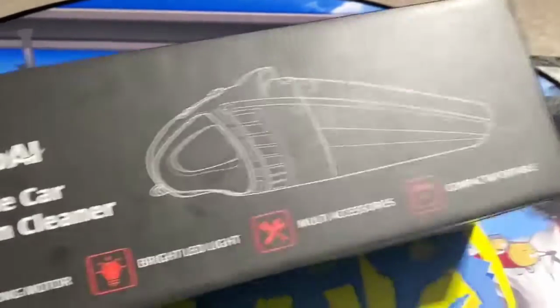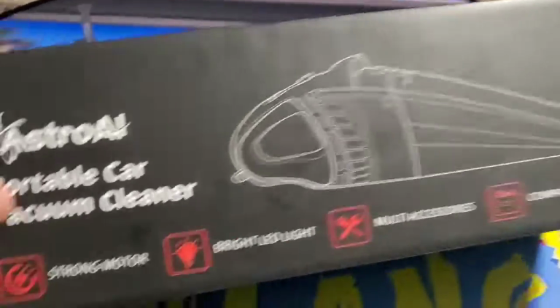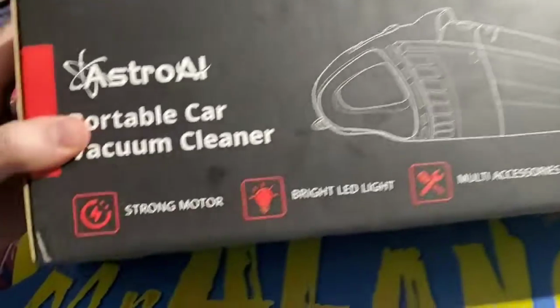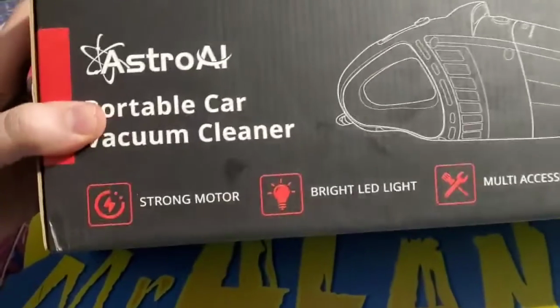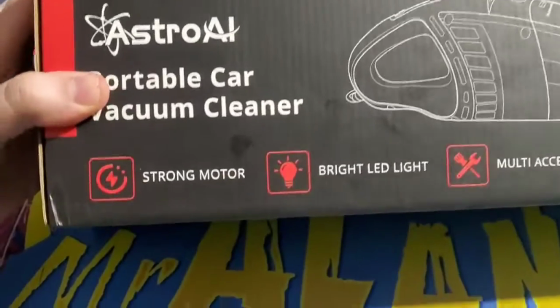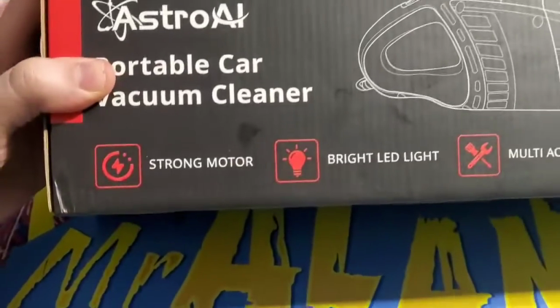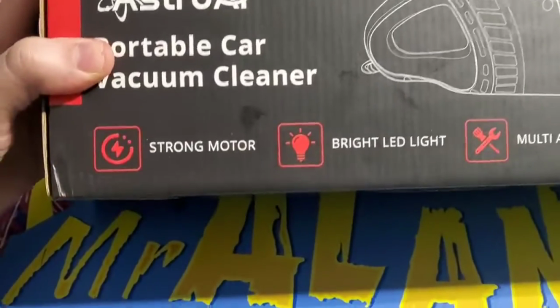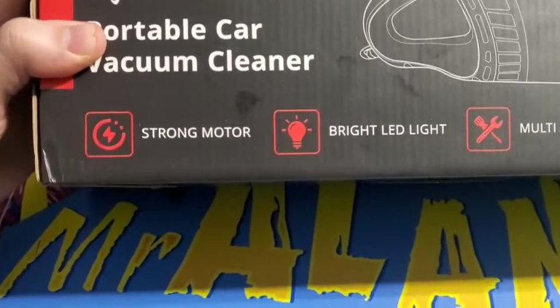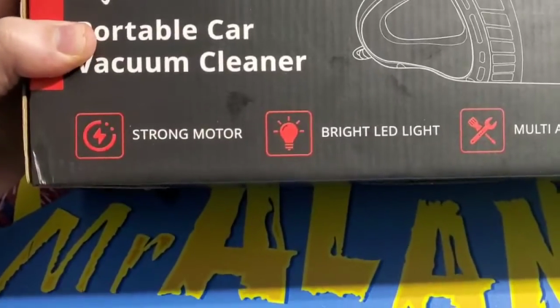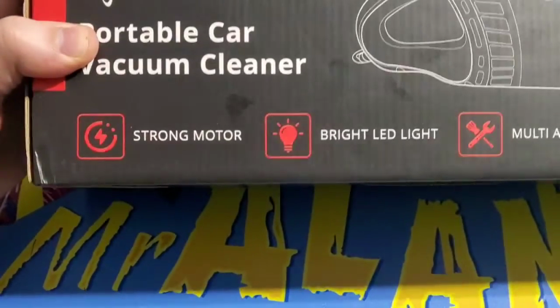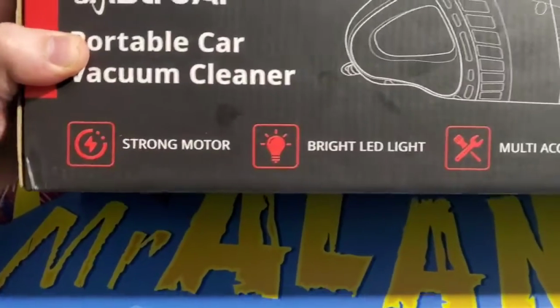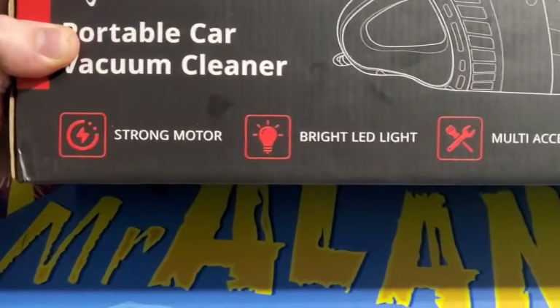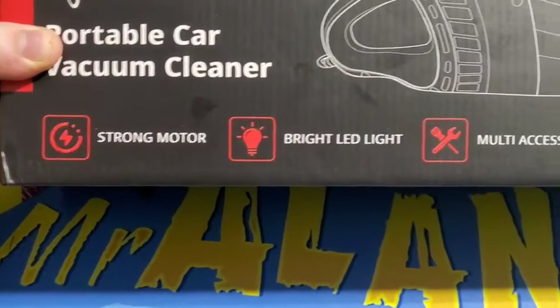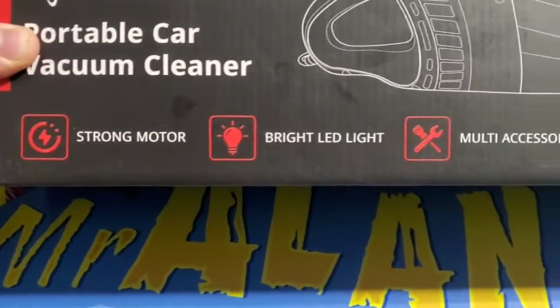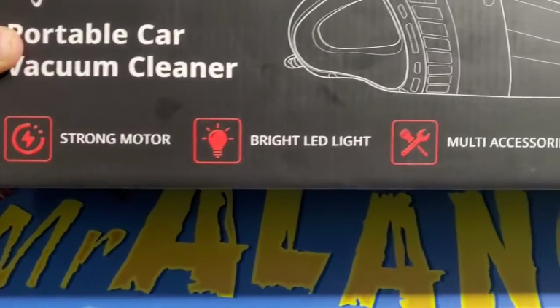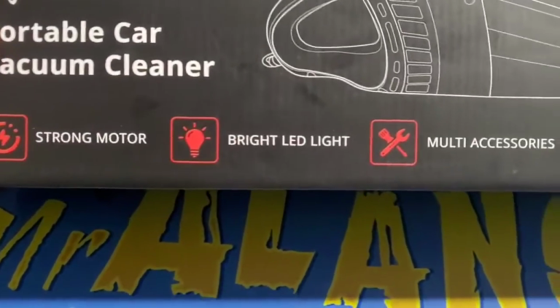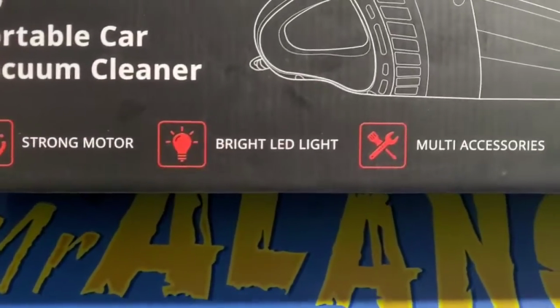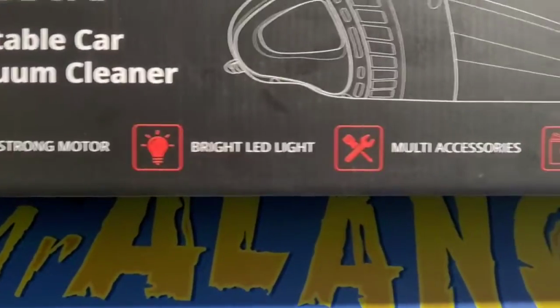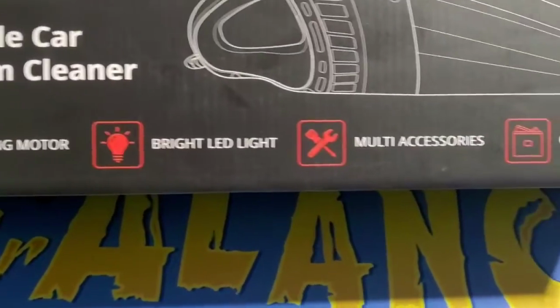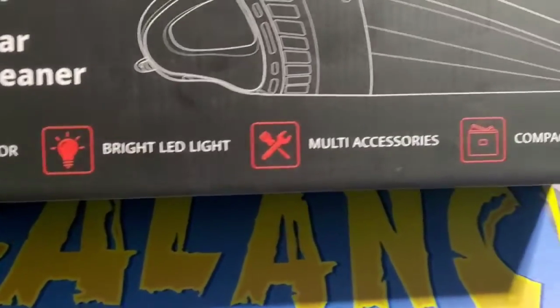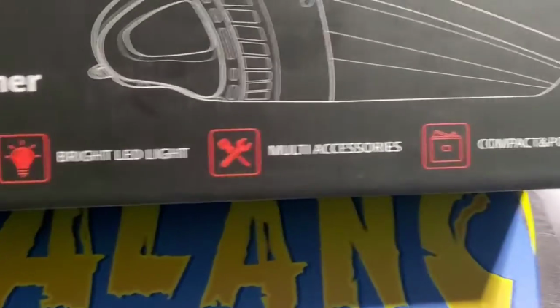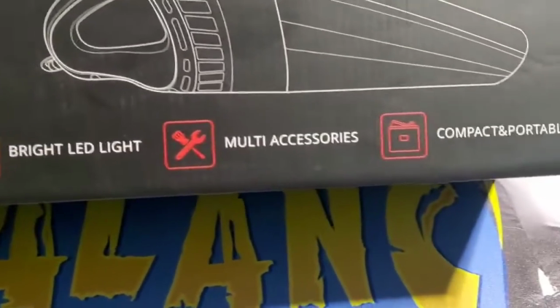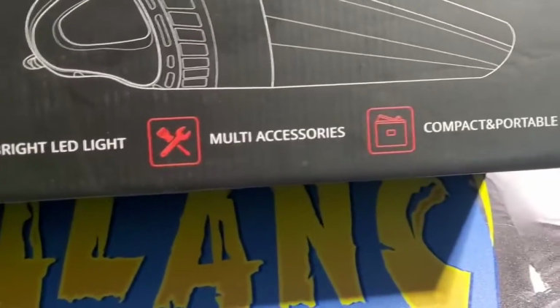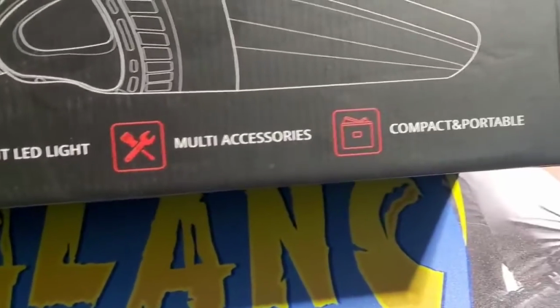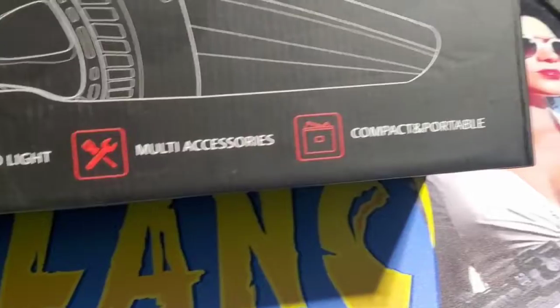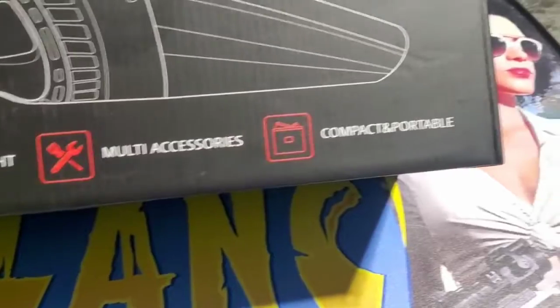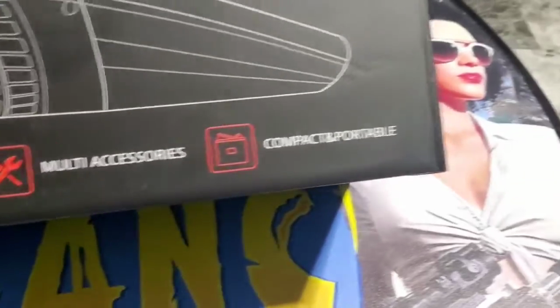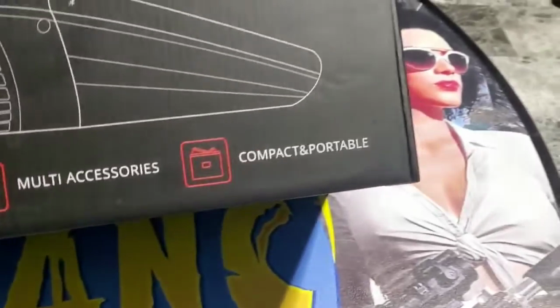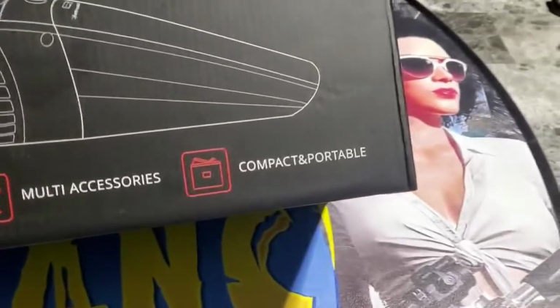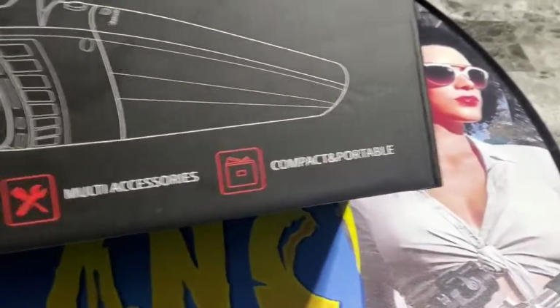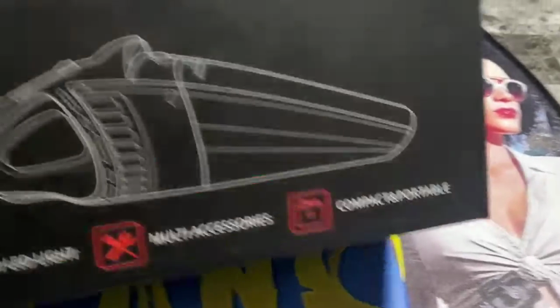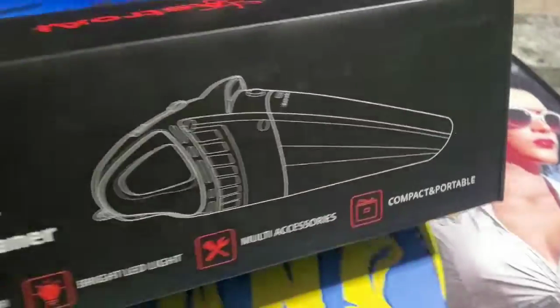These are nice to have. It's got a strong motor, bright LED light, multi-accessory, and compact and portable.